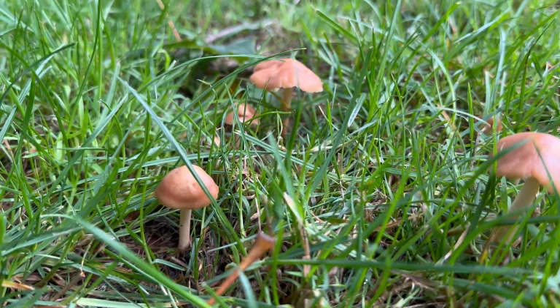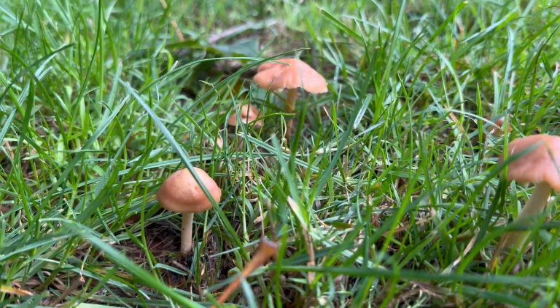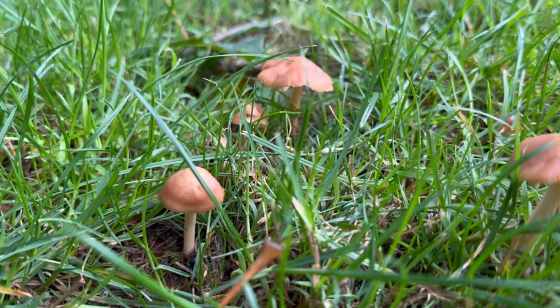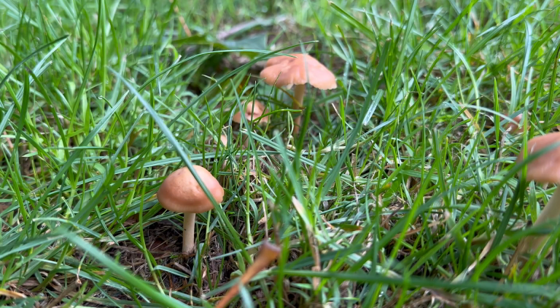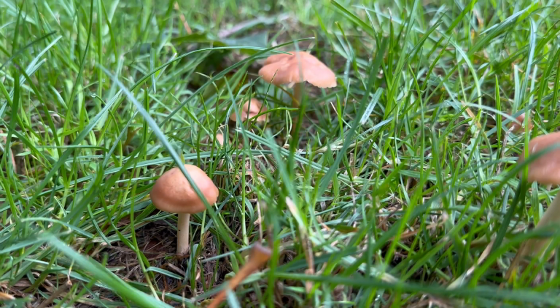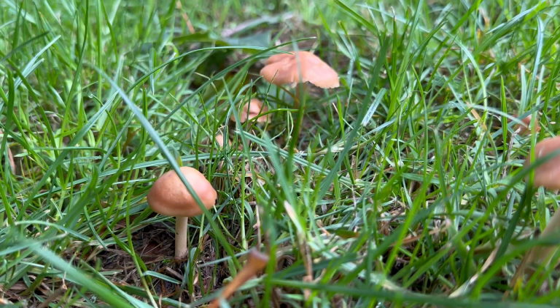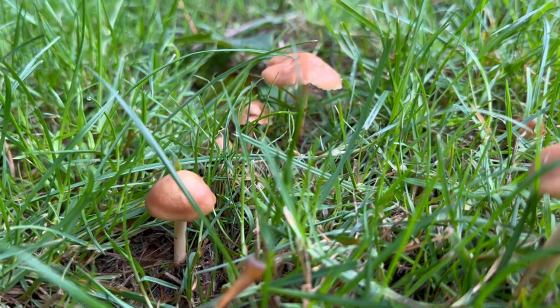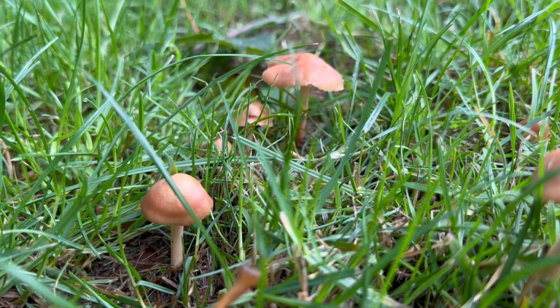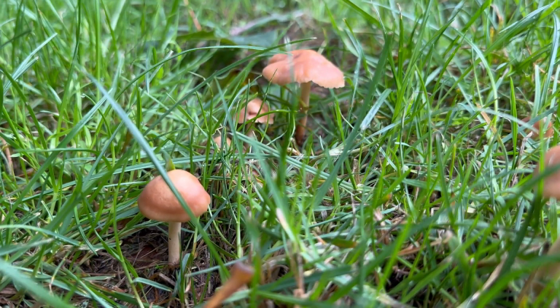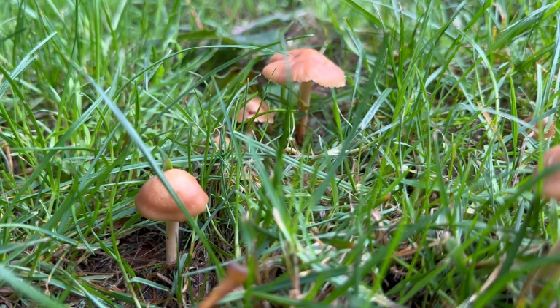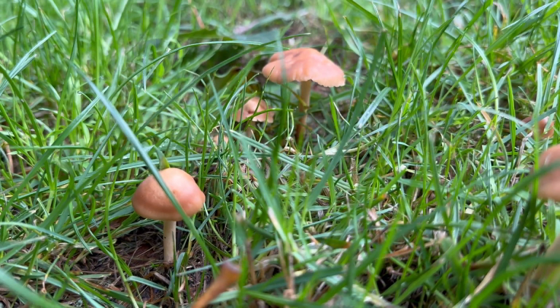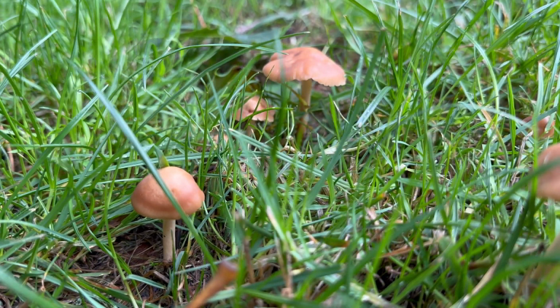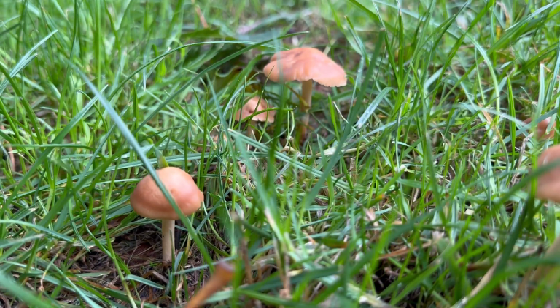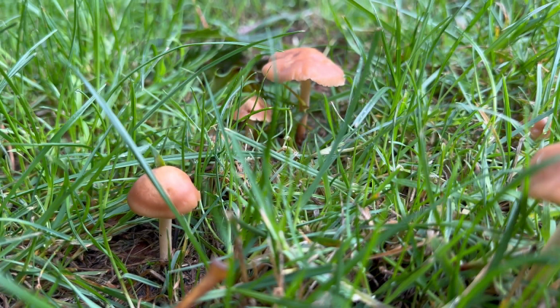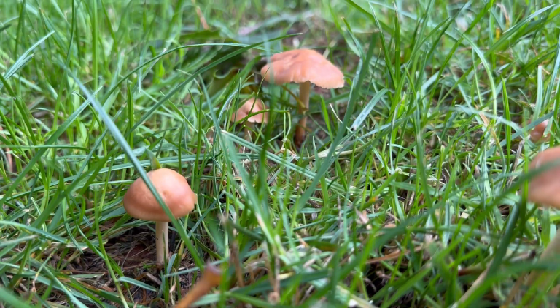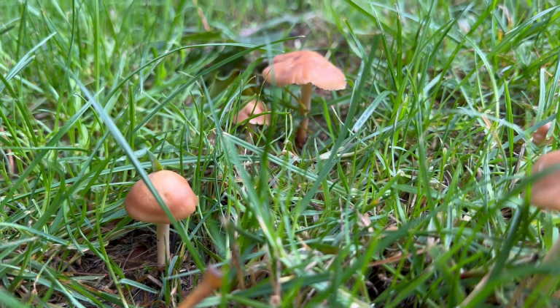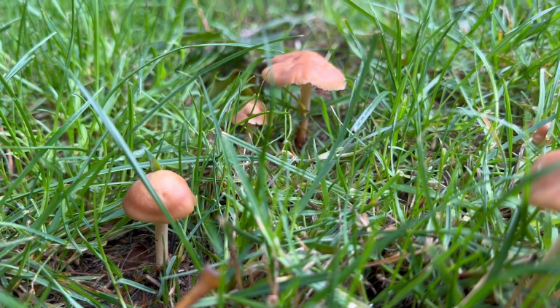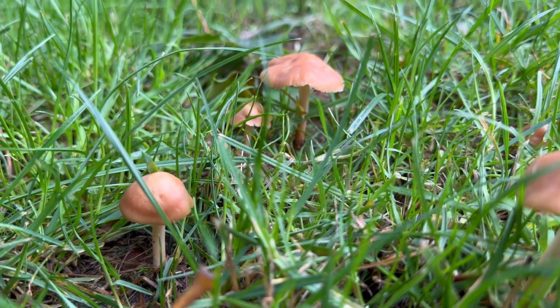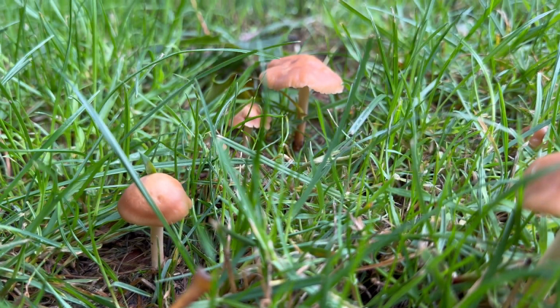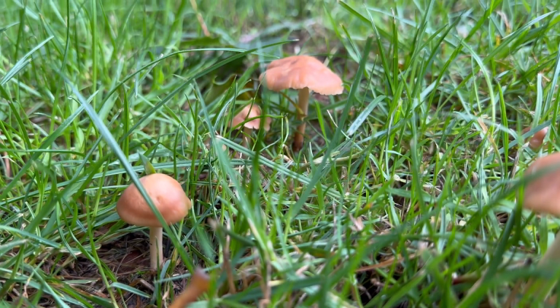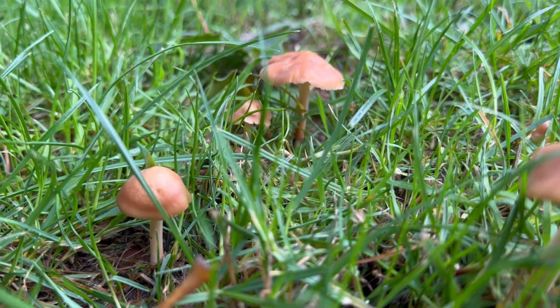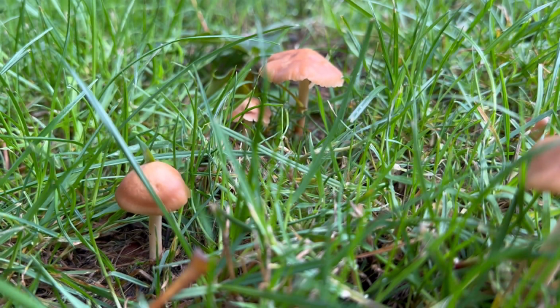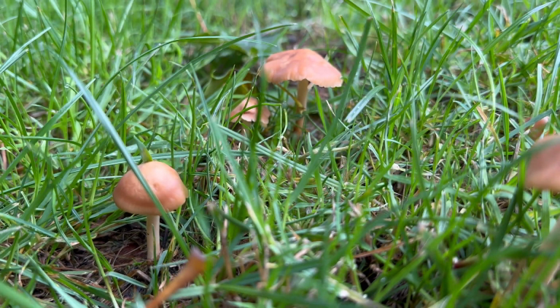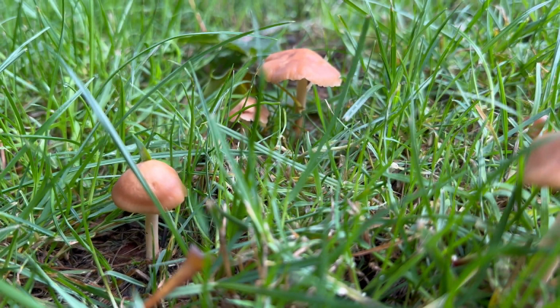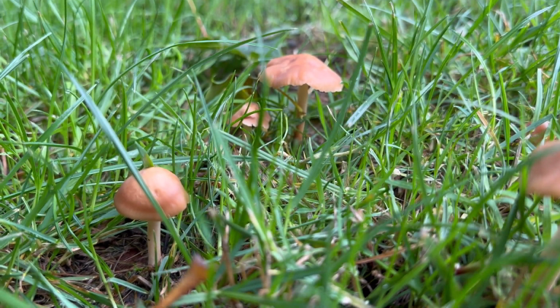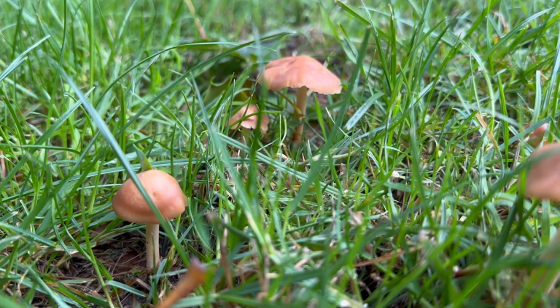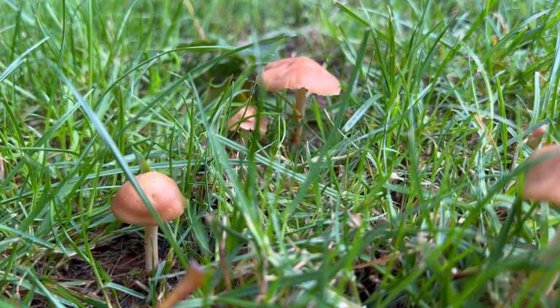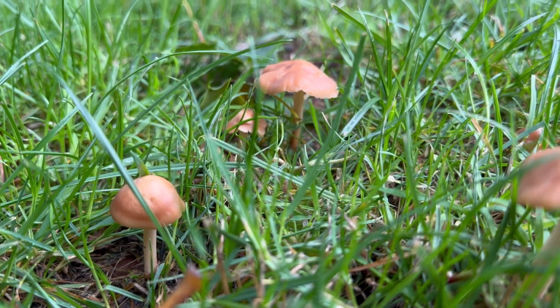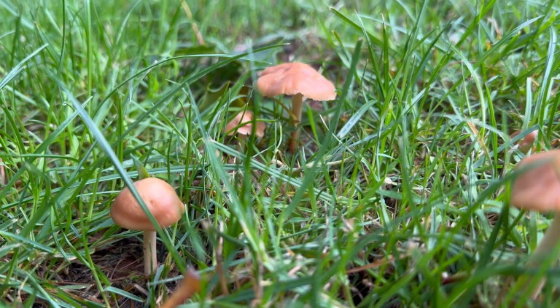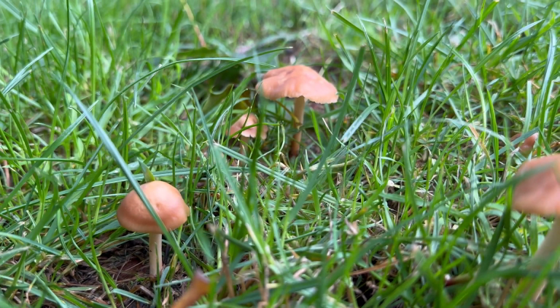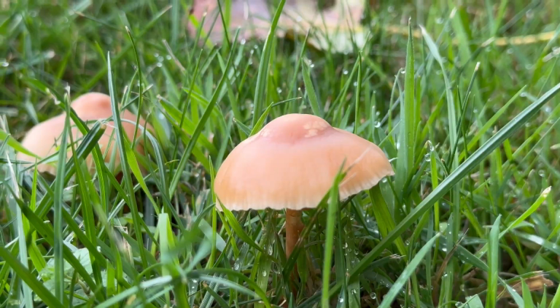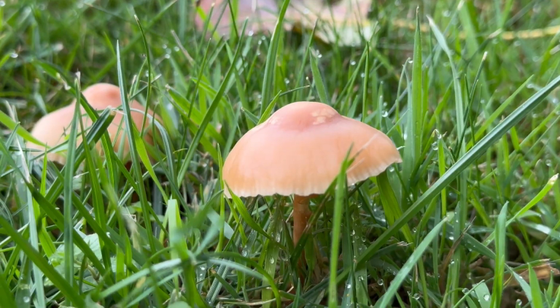We've had quite a bit of heavy rain here in the last few weeks, so there's lots of these mushrooms popping up now.